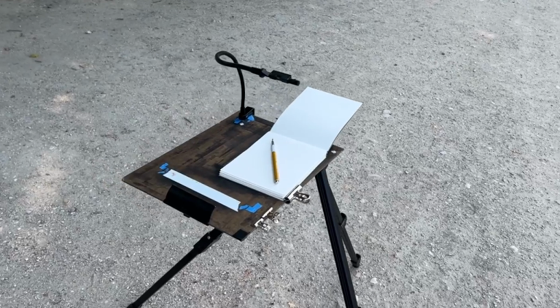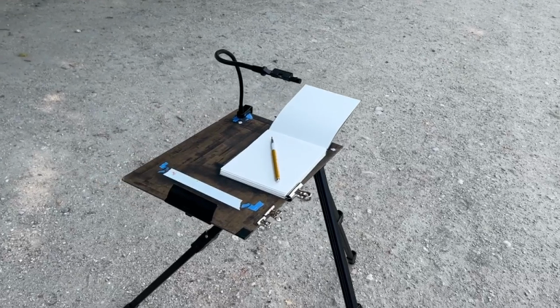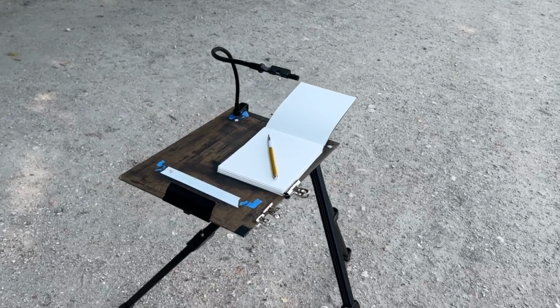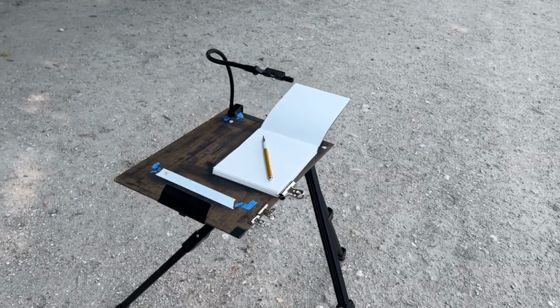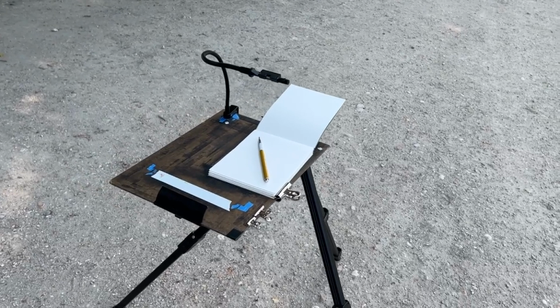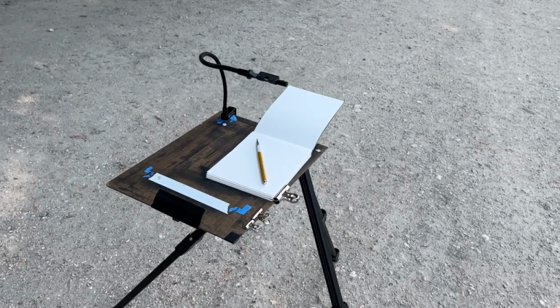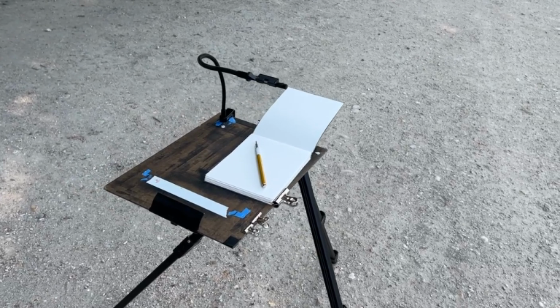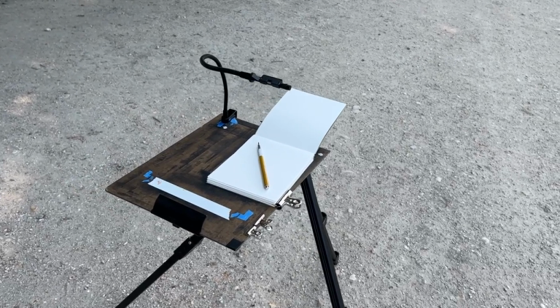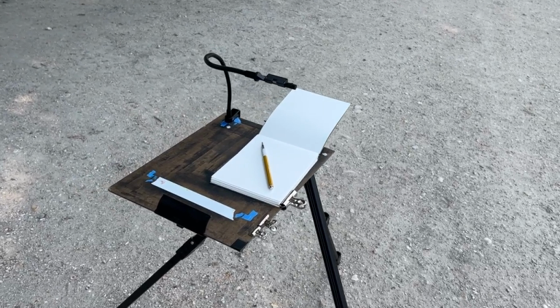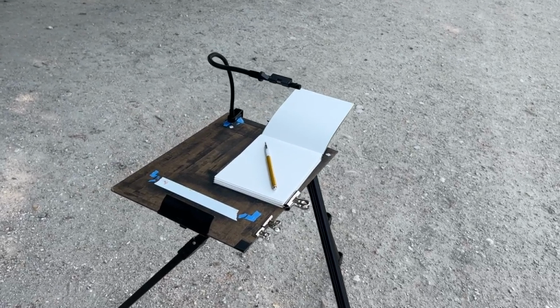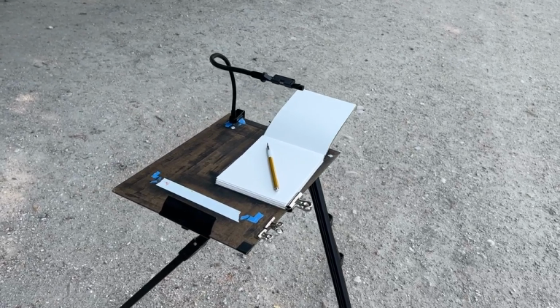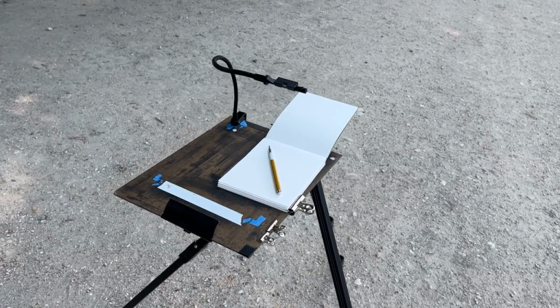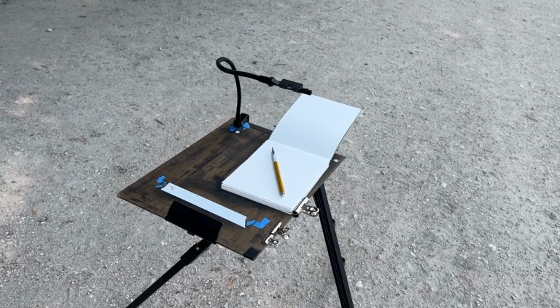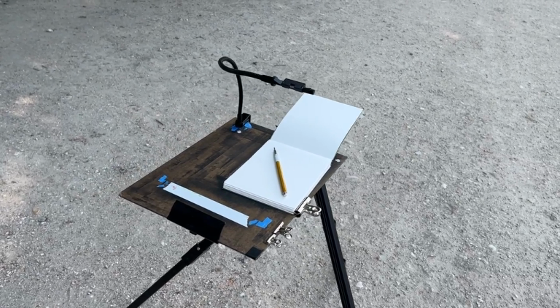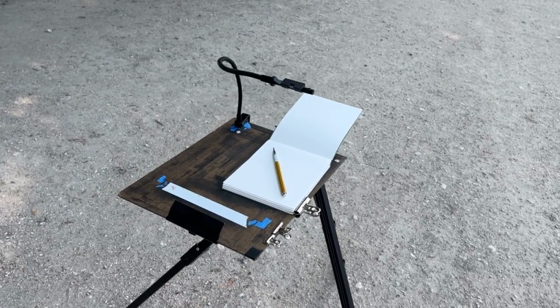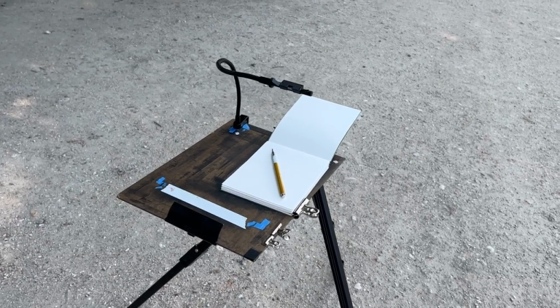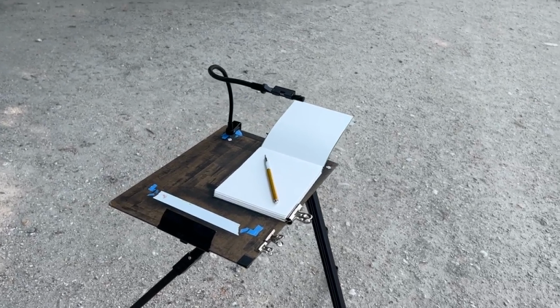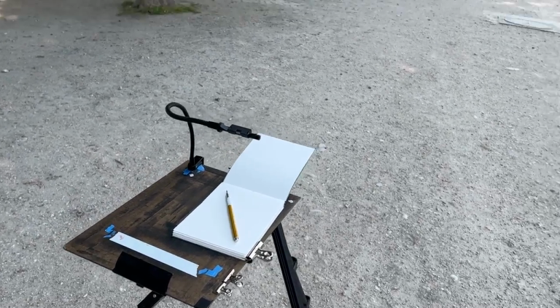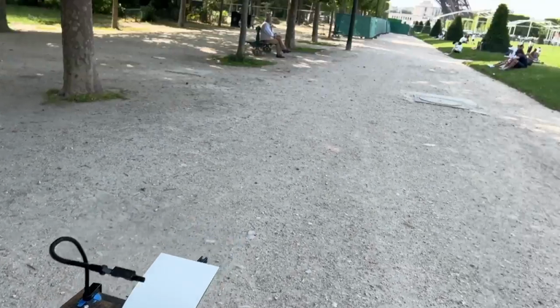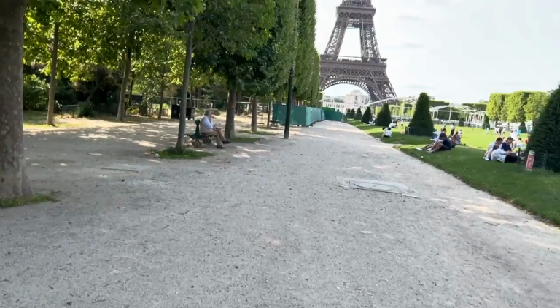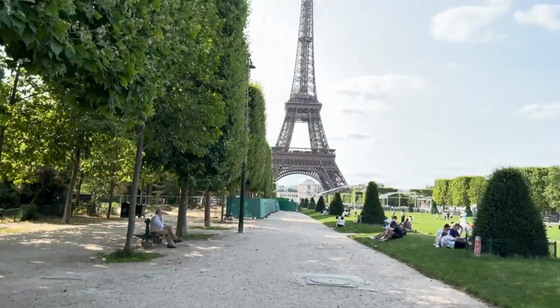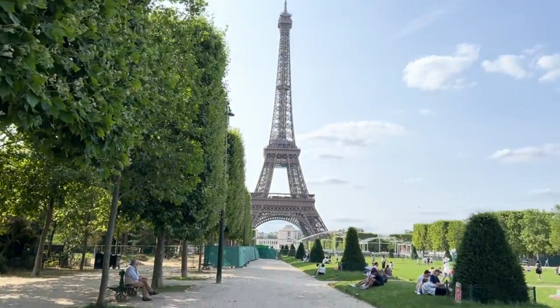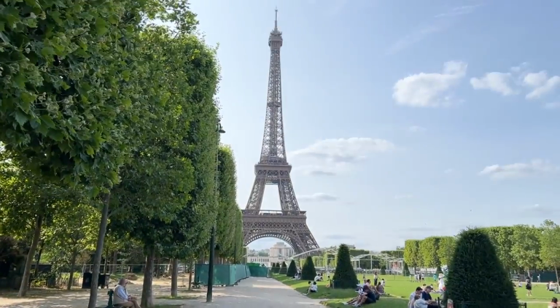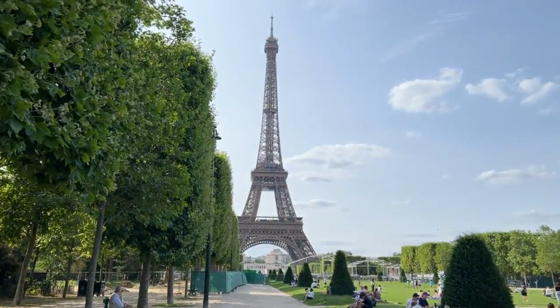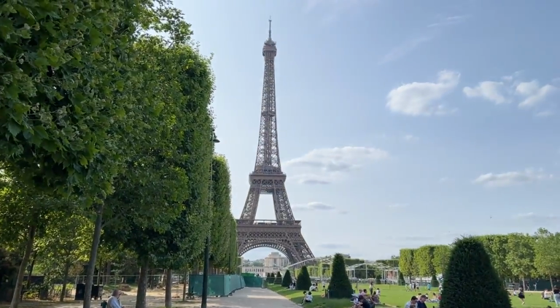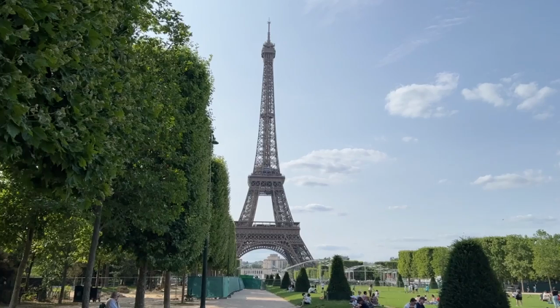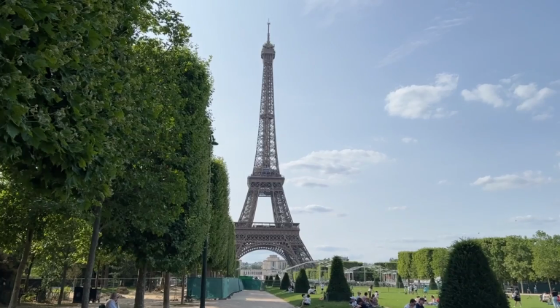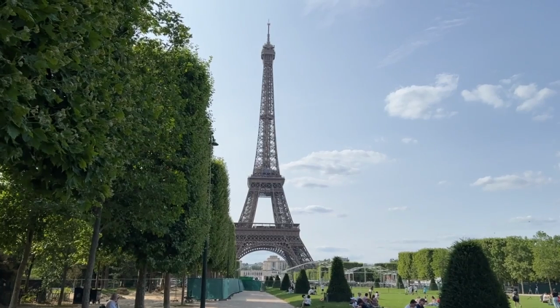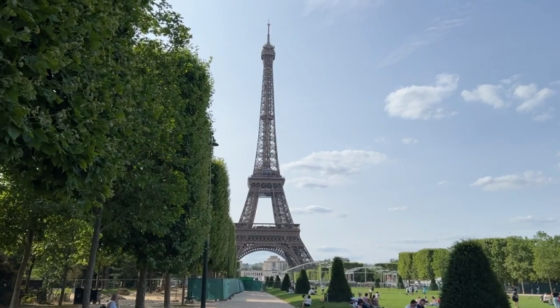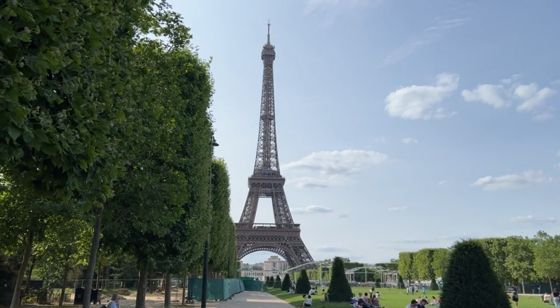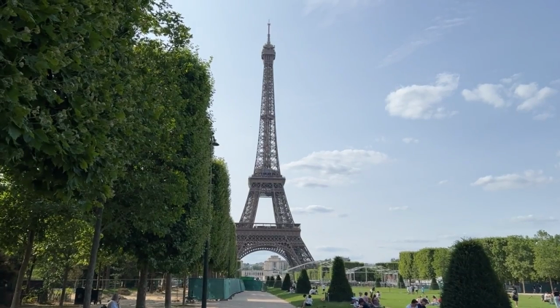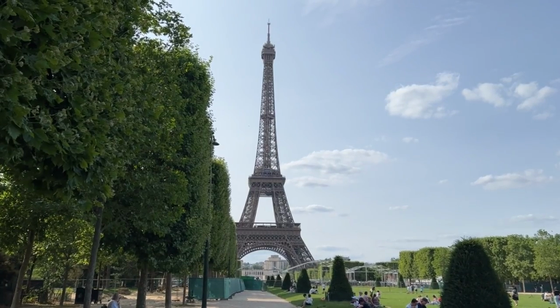Now, if there was just something for me to draw... That'll do.